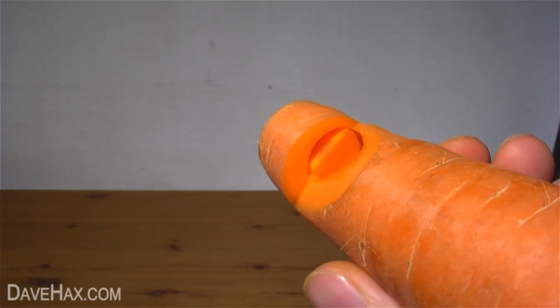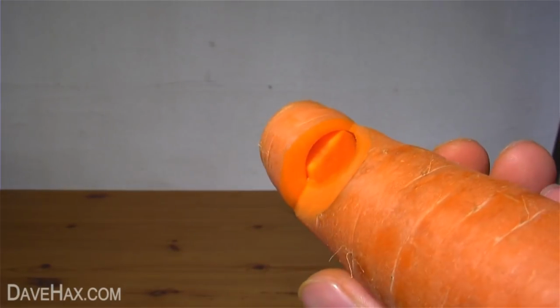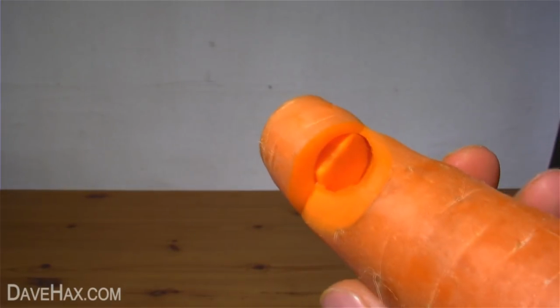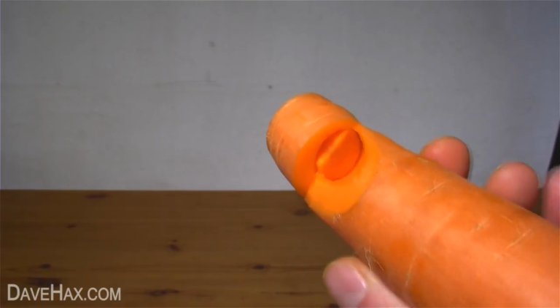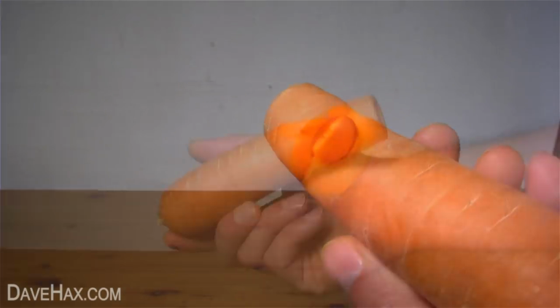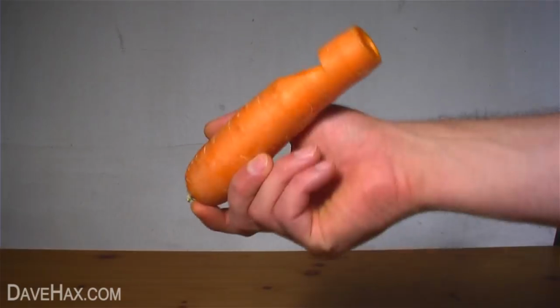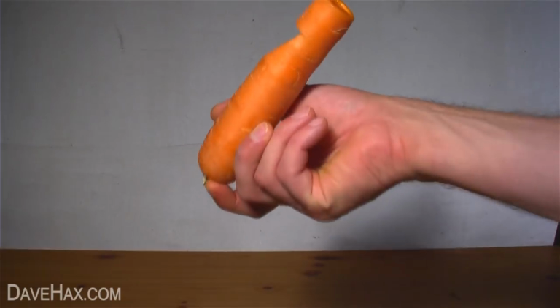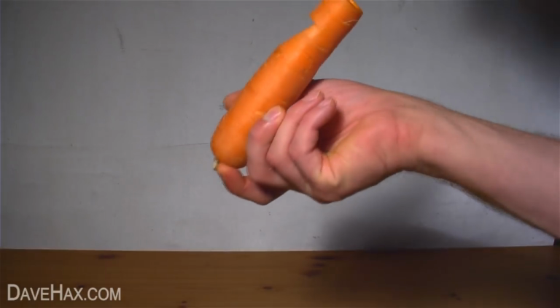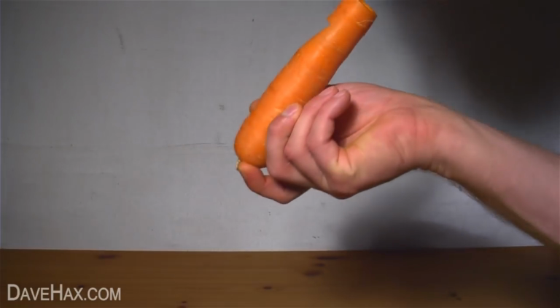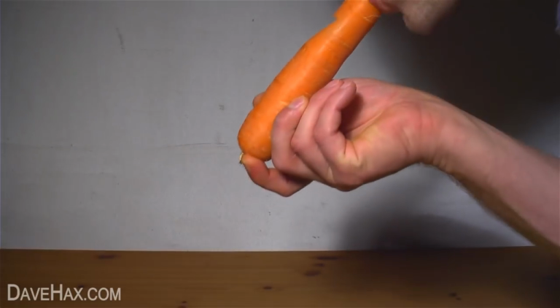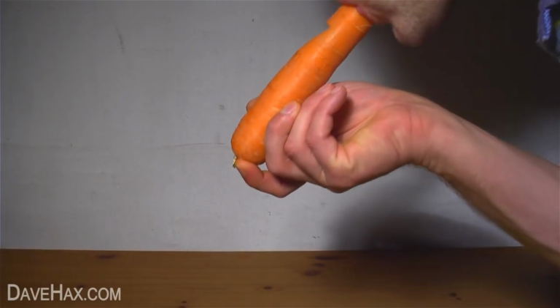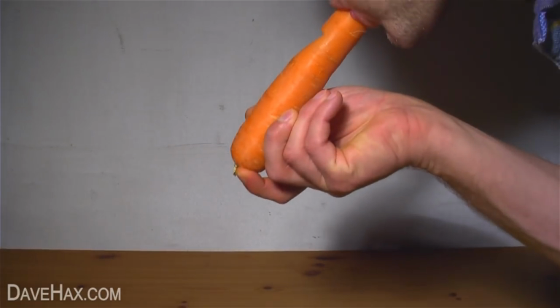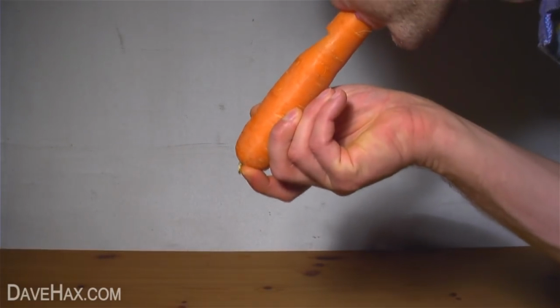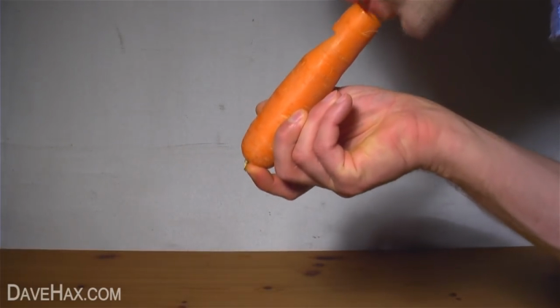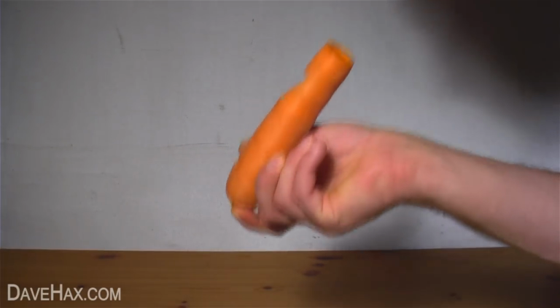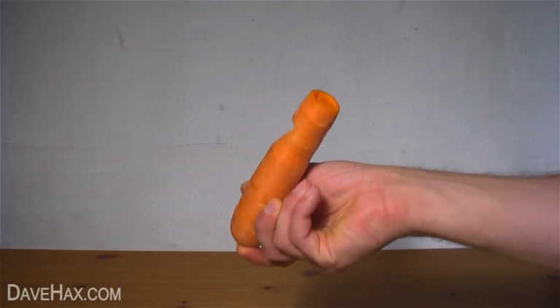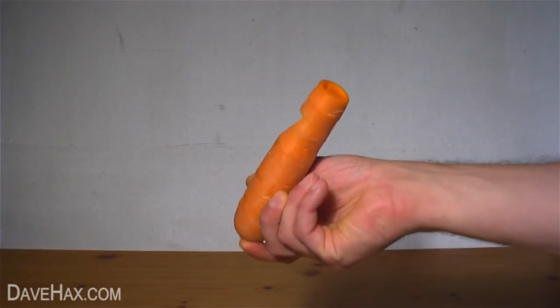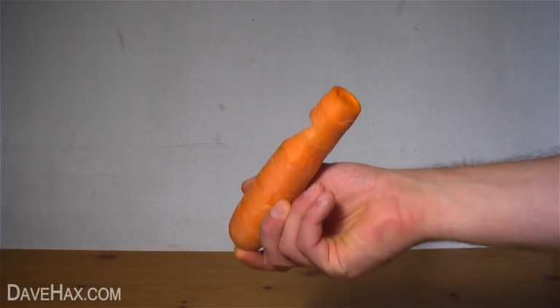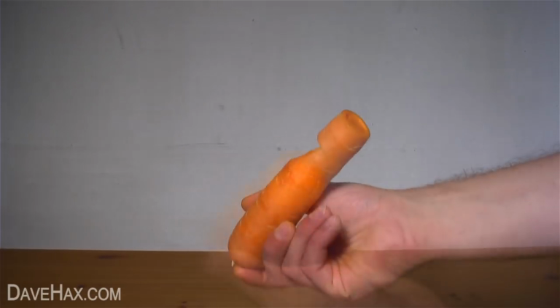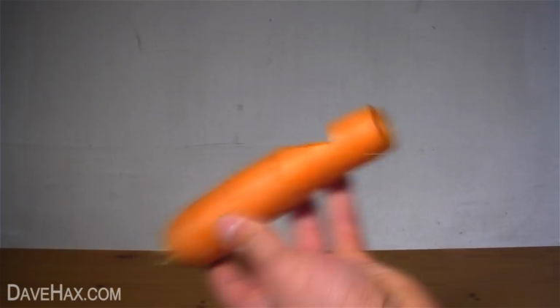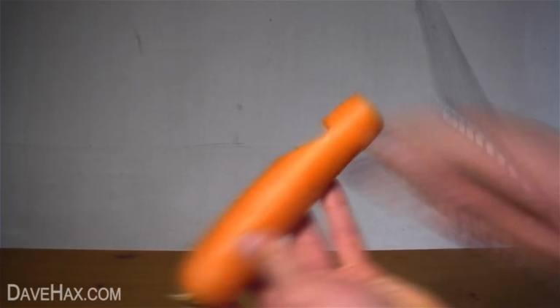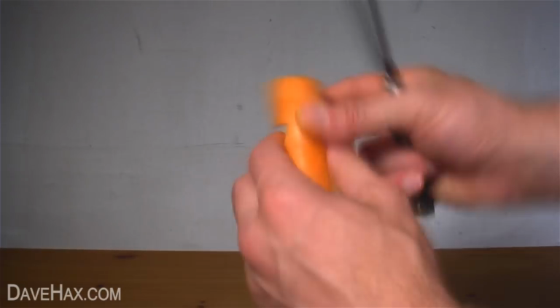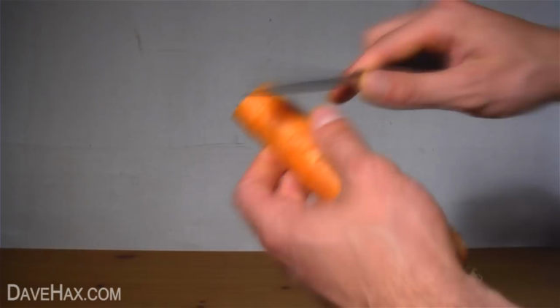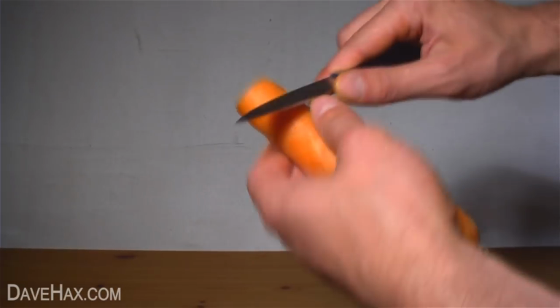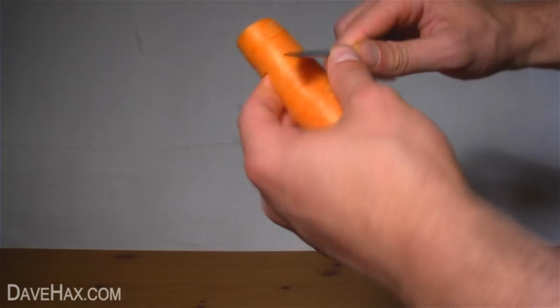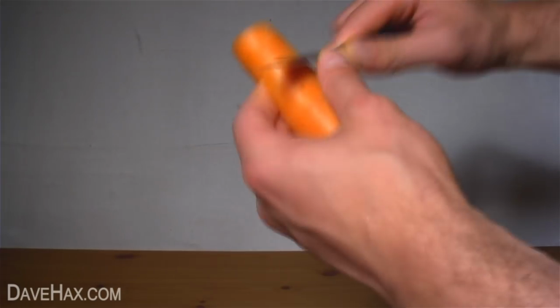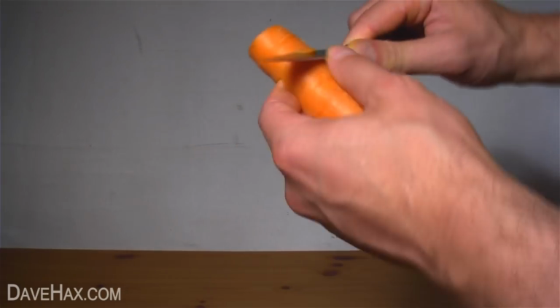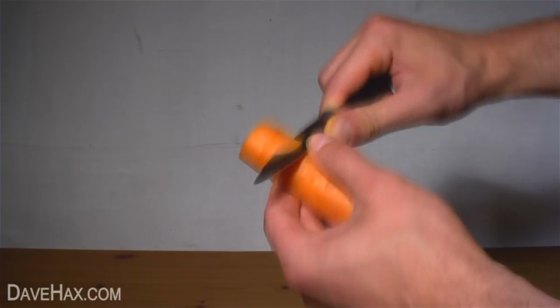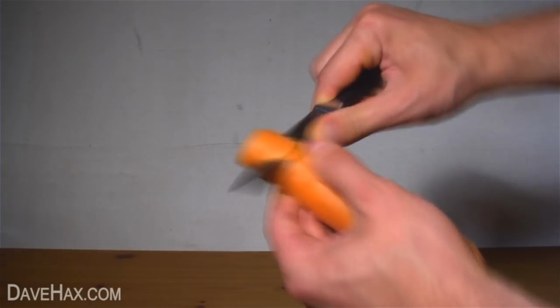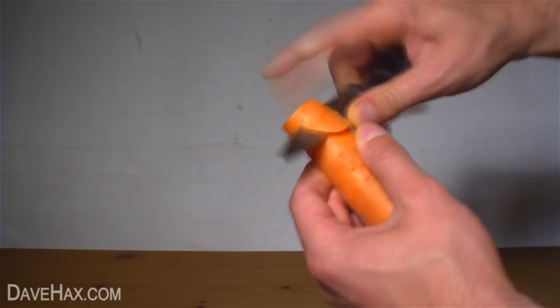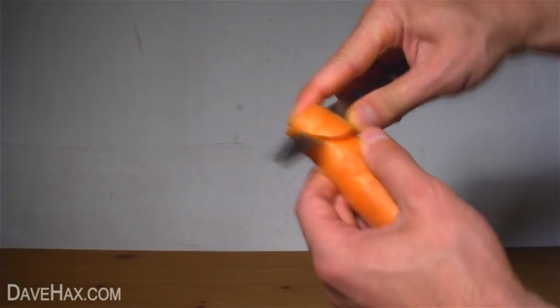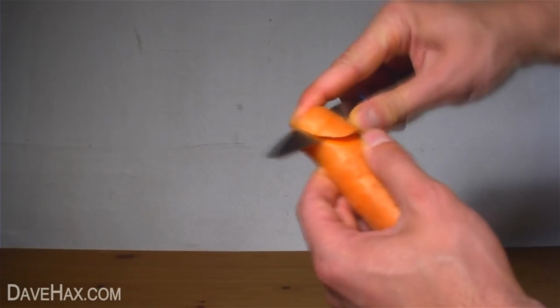We should now get a whistle. If you want to, you can cut away the back of the carrot to form a more comfortable mouthpiece.